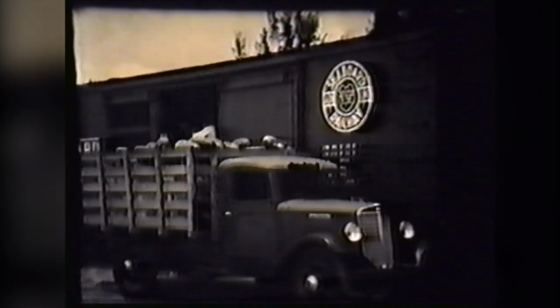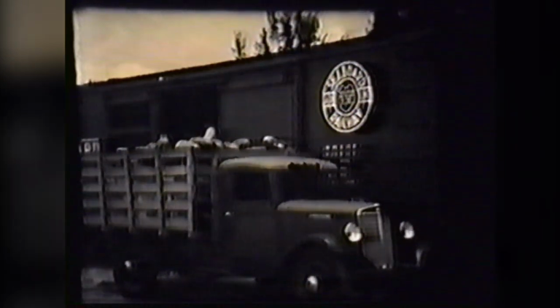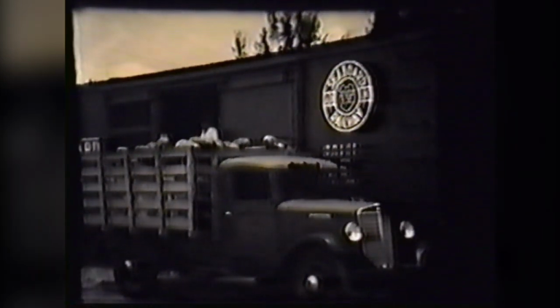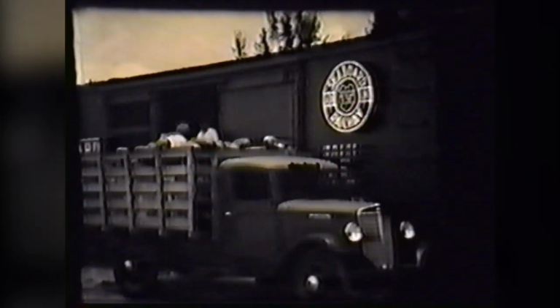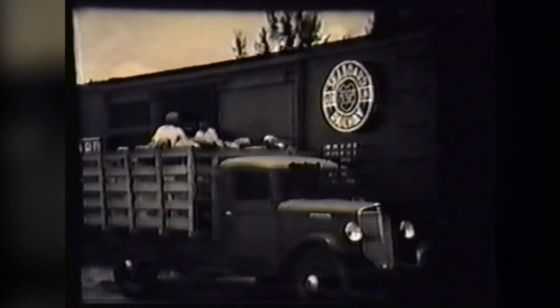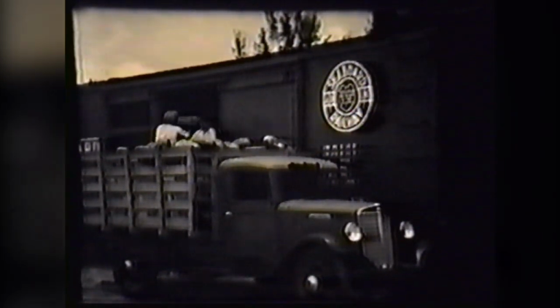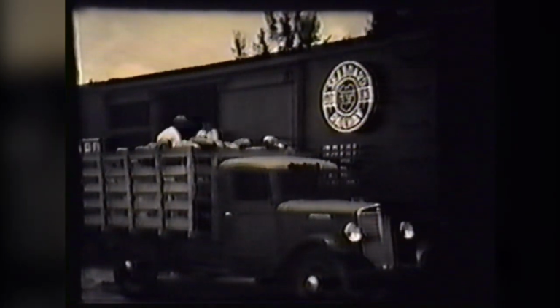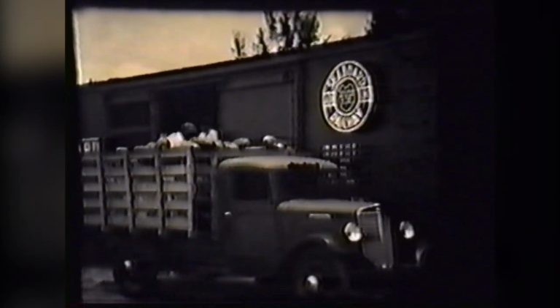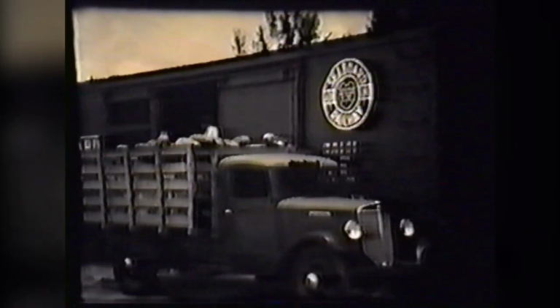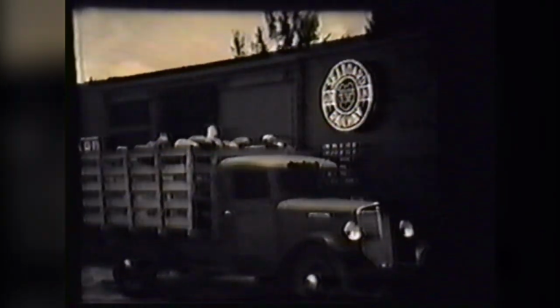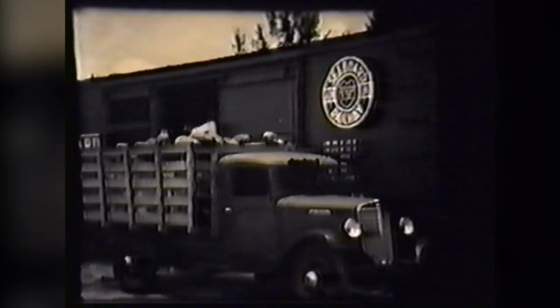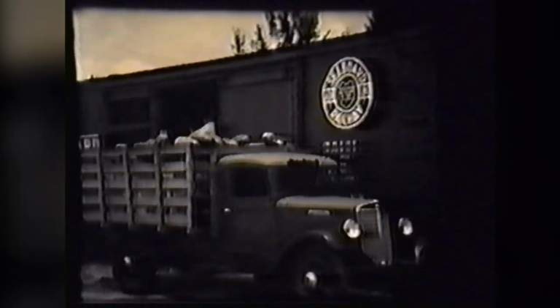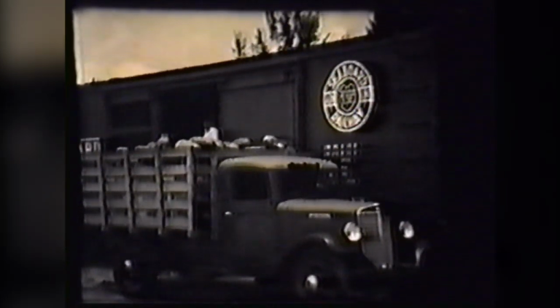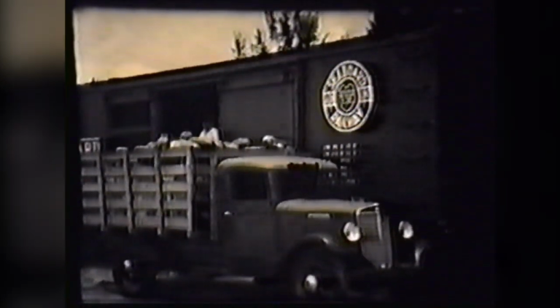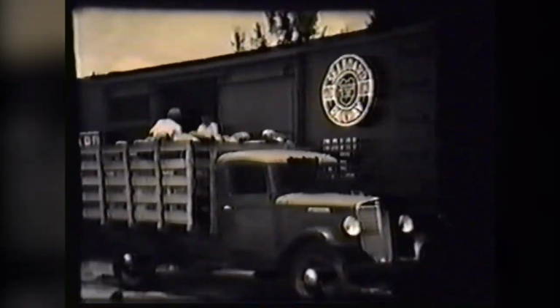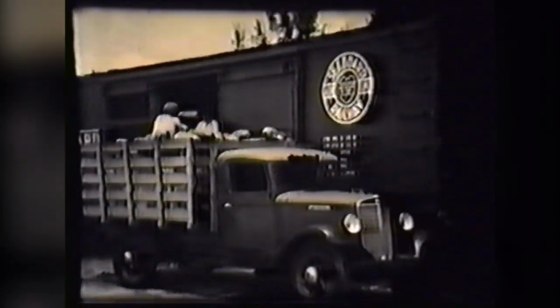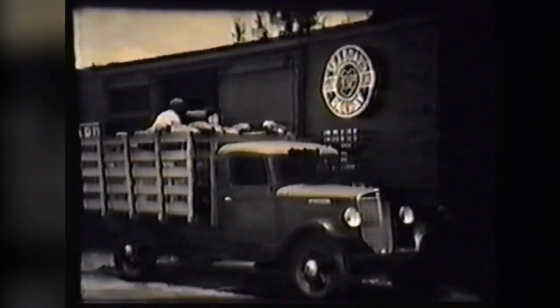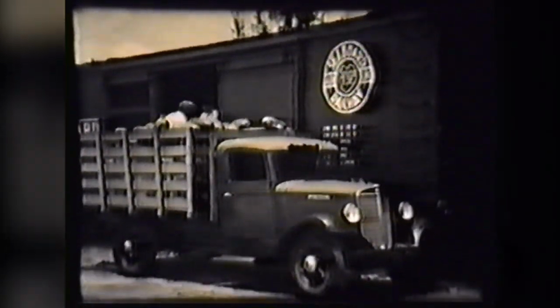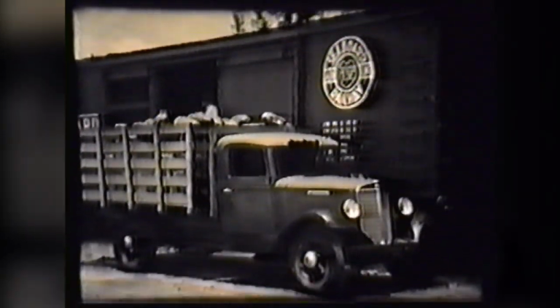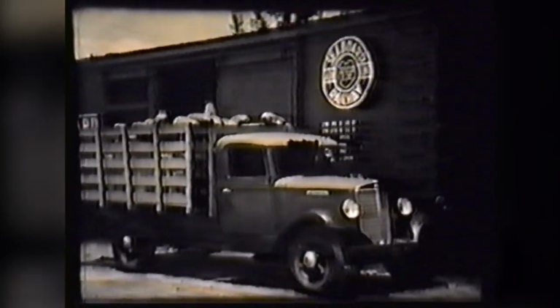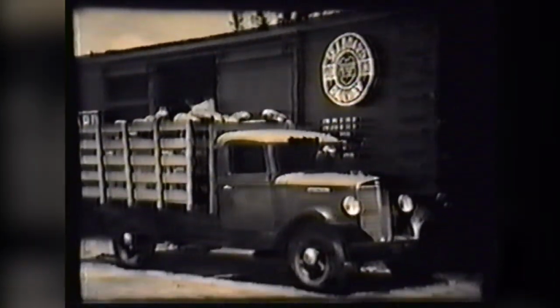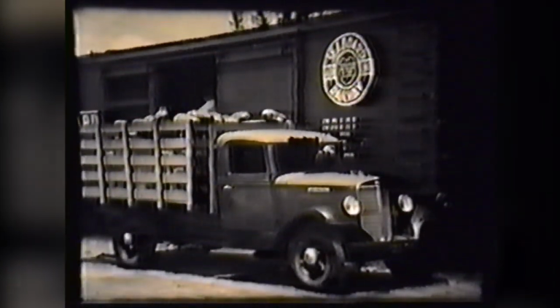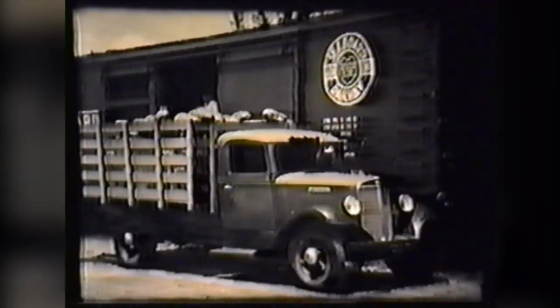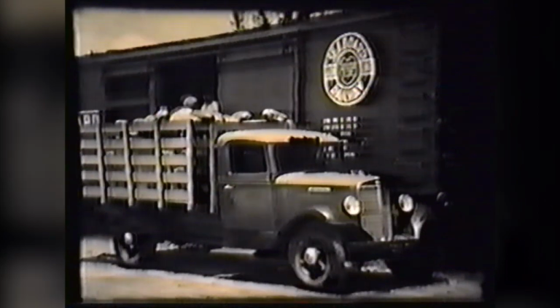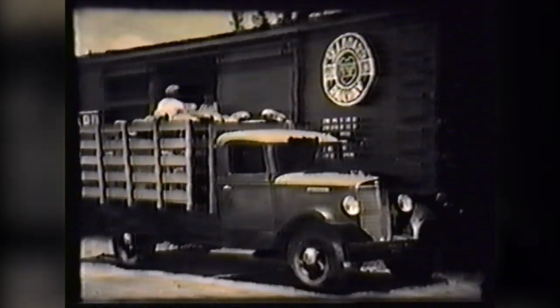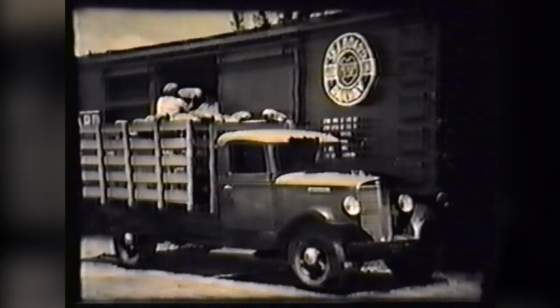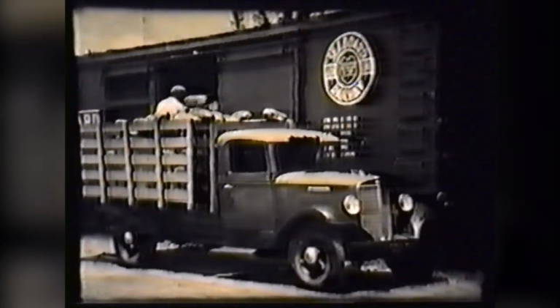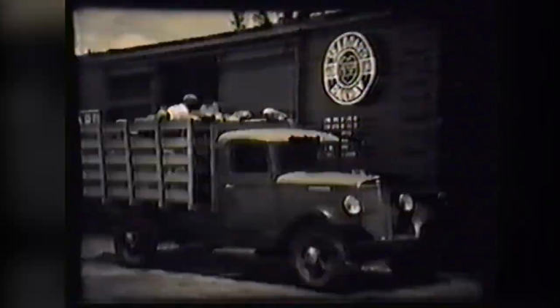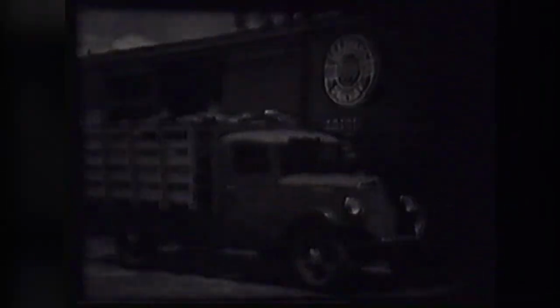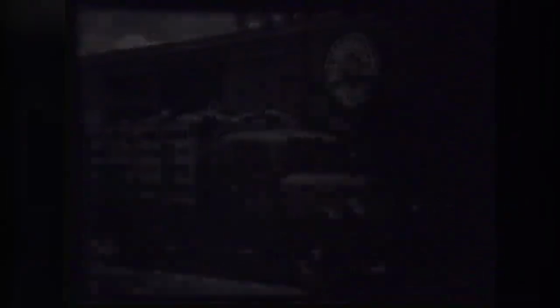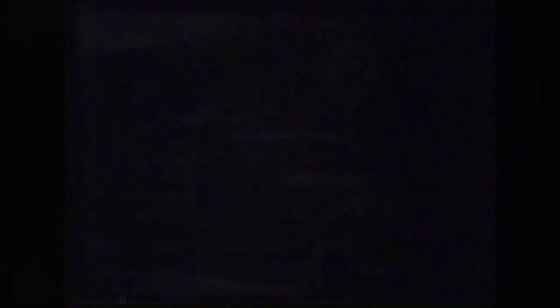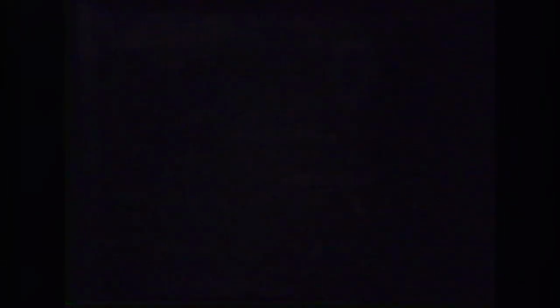At the freight car, another crew of melon tossers unloads the melons and packs them in the car ready for shipment.